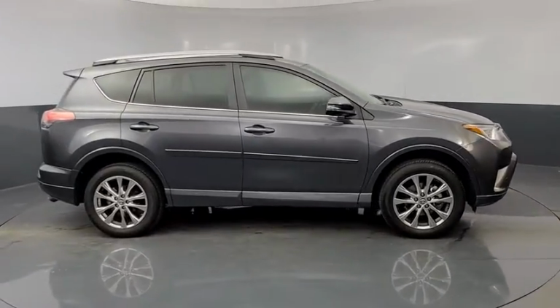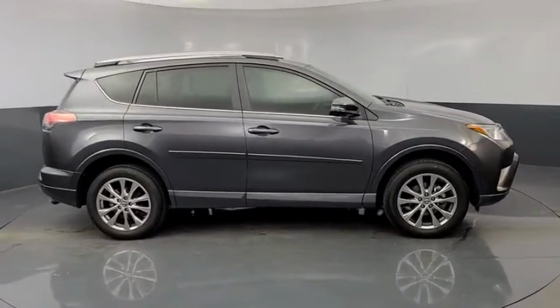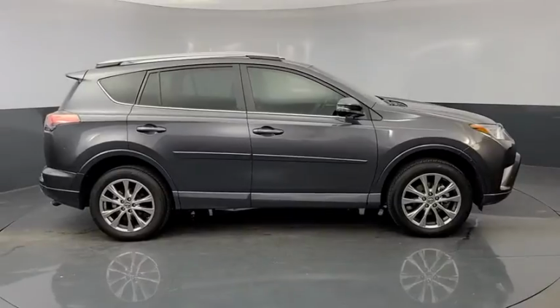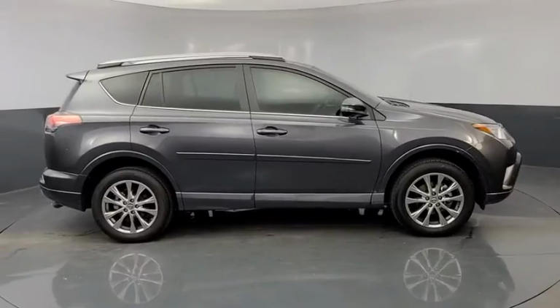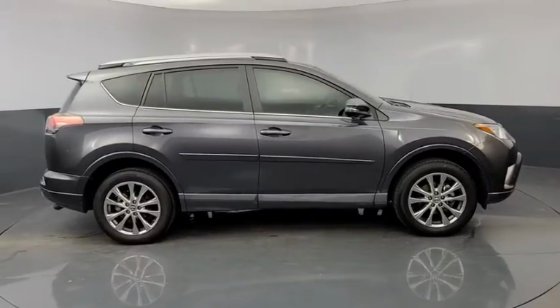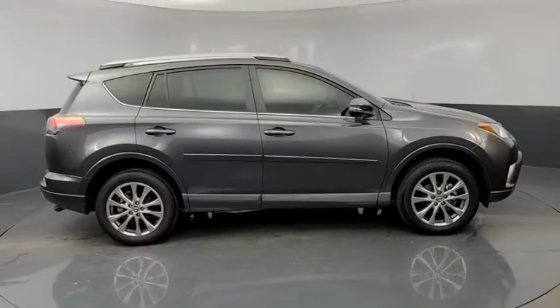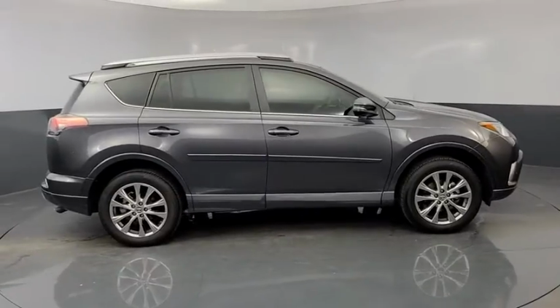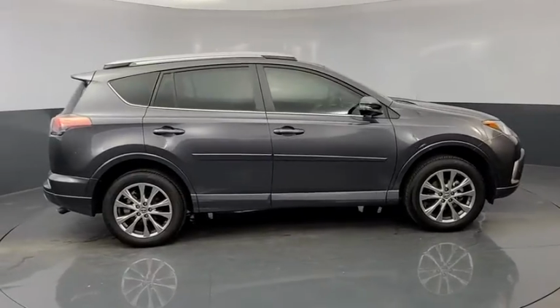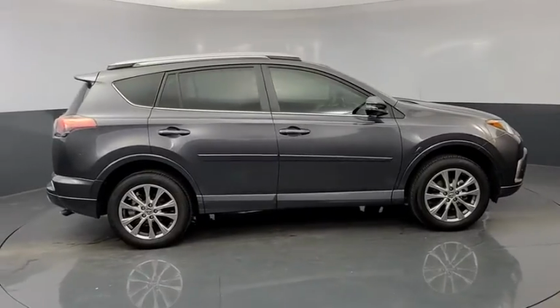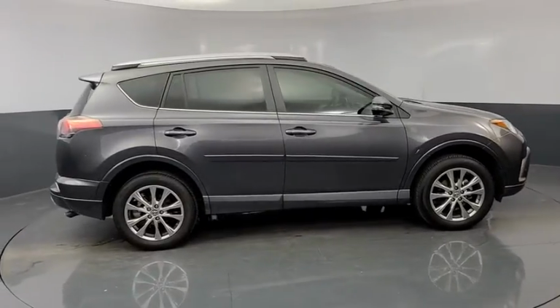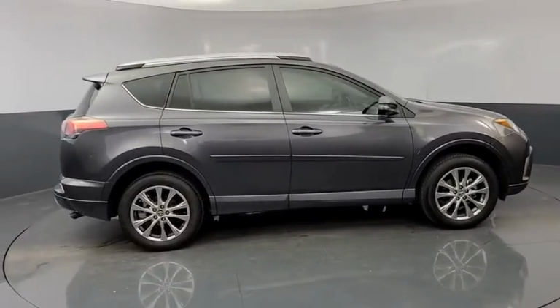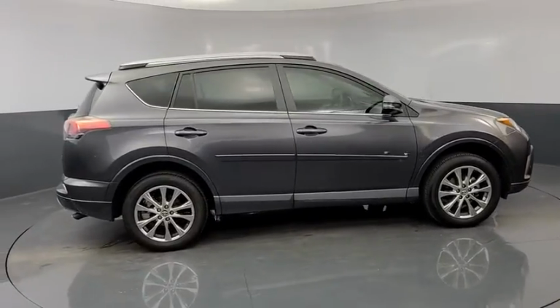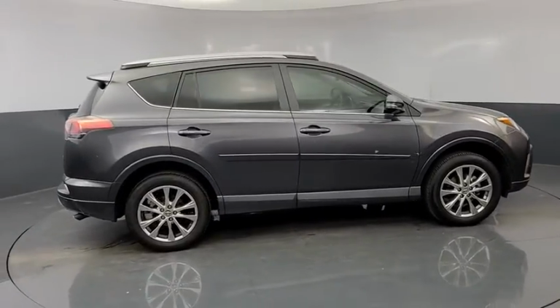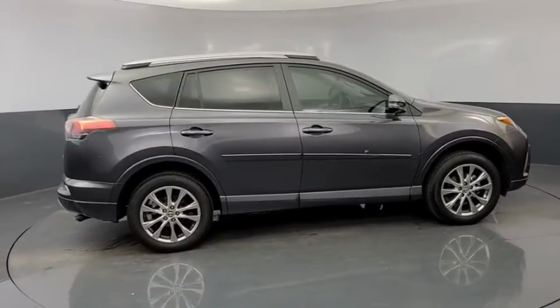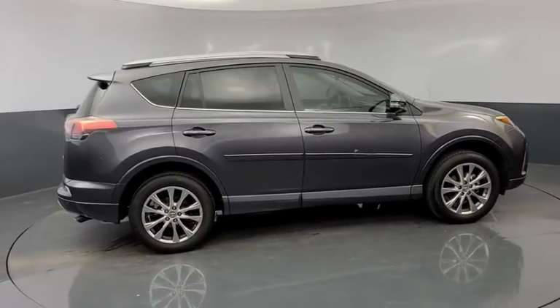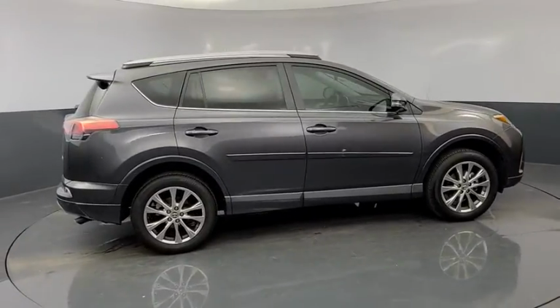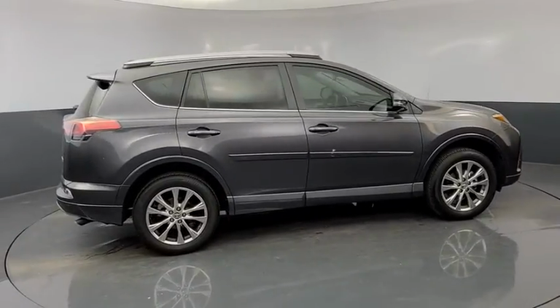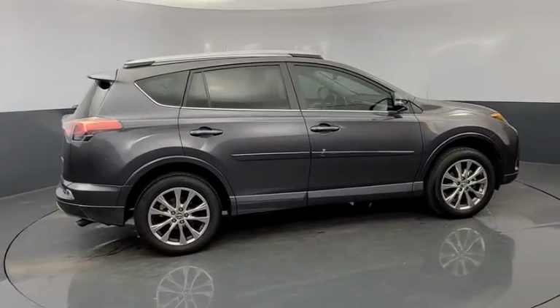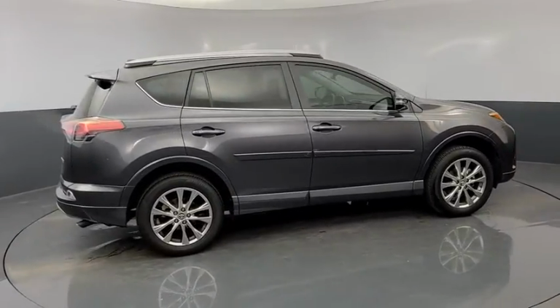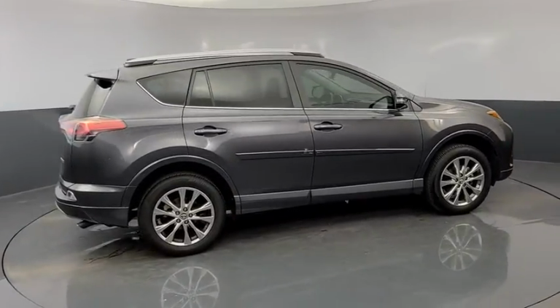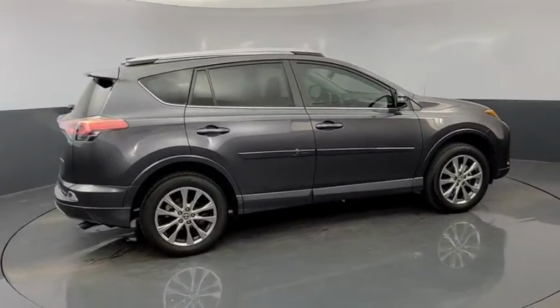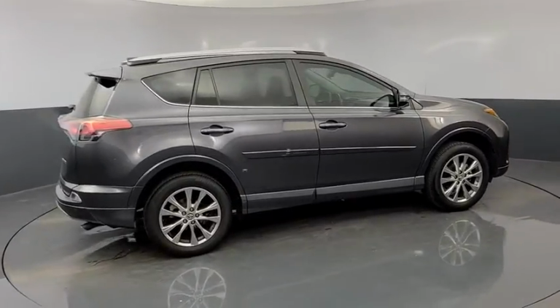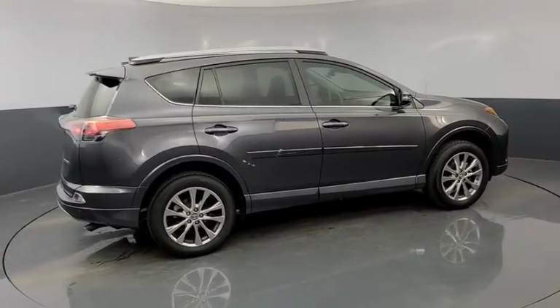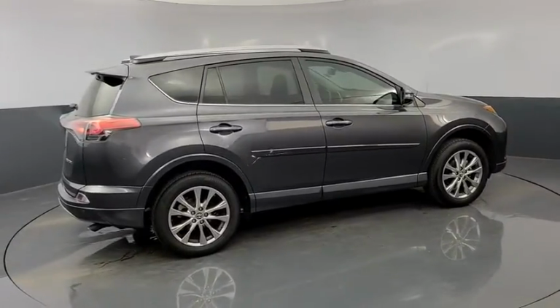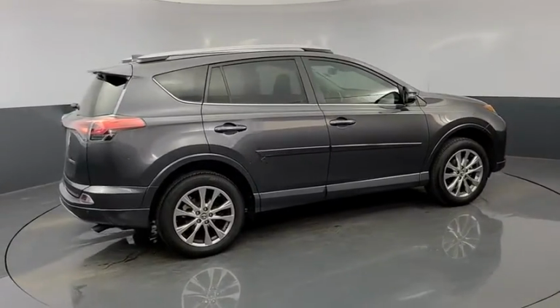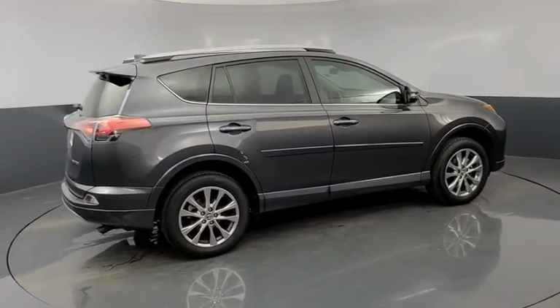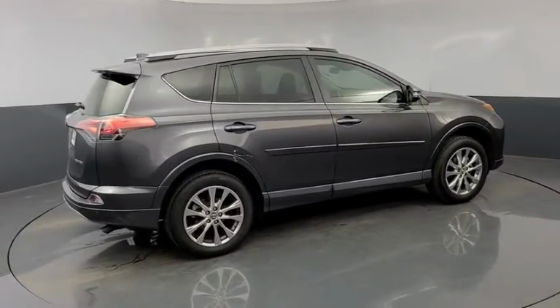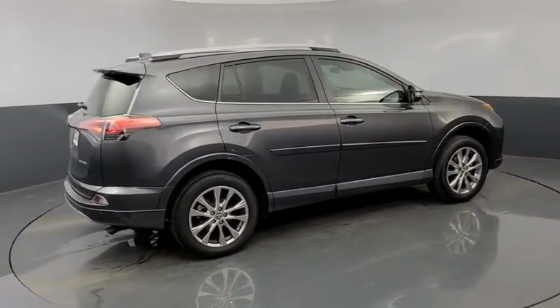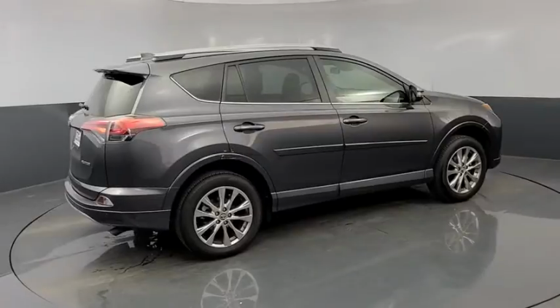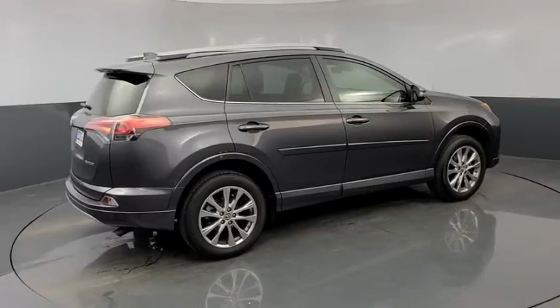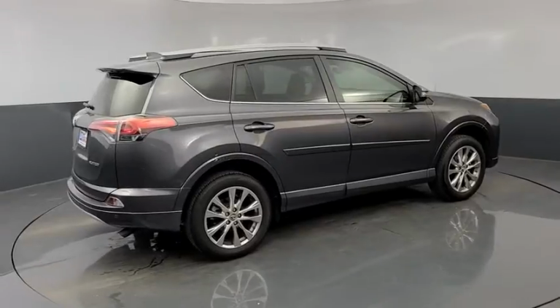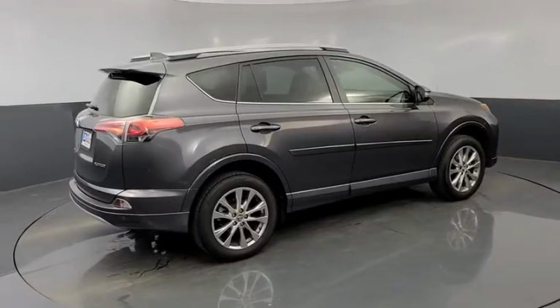This vehicle has less than 30,000 miles. Here are some of this vehicle's great options: heated seats,